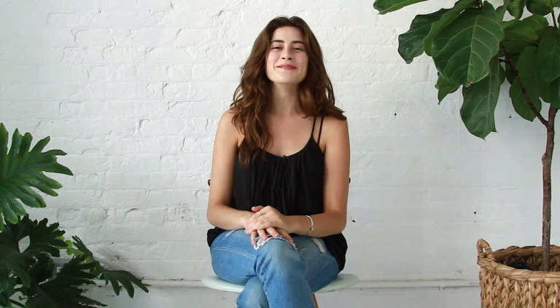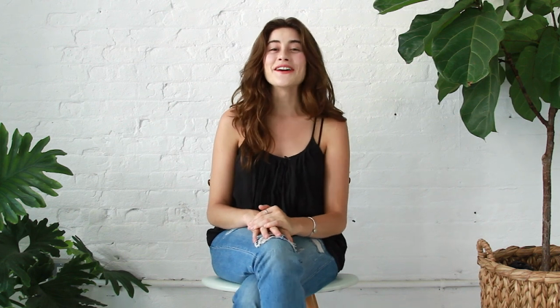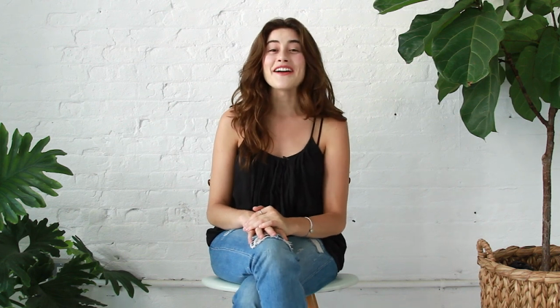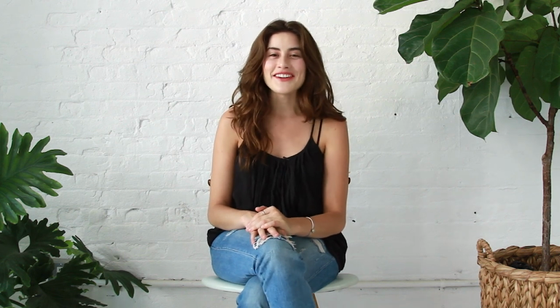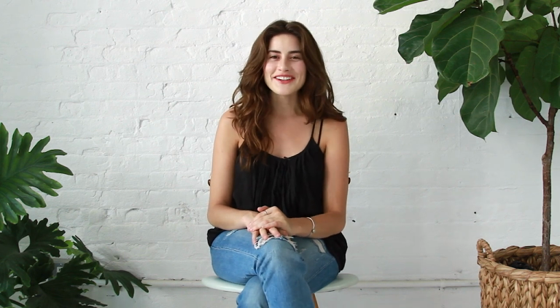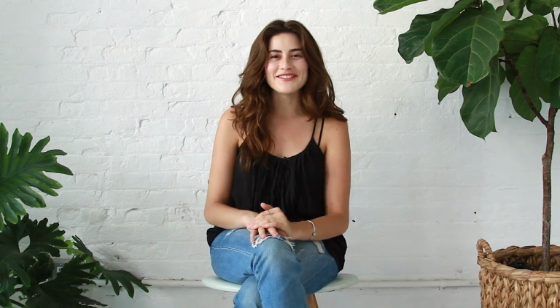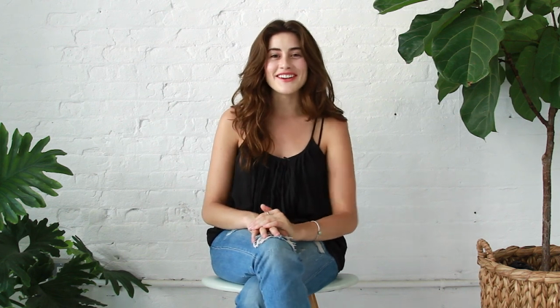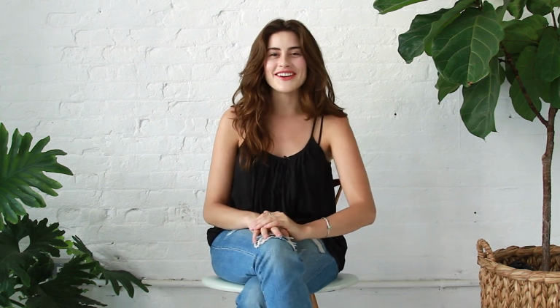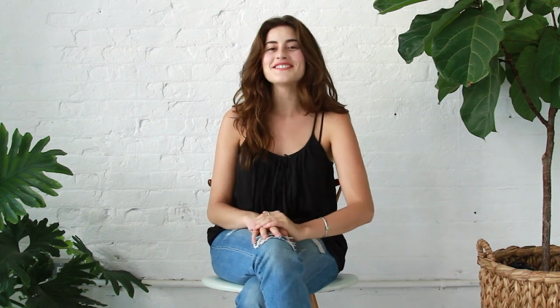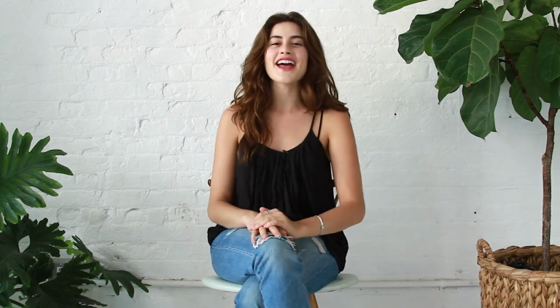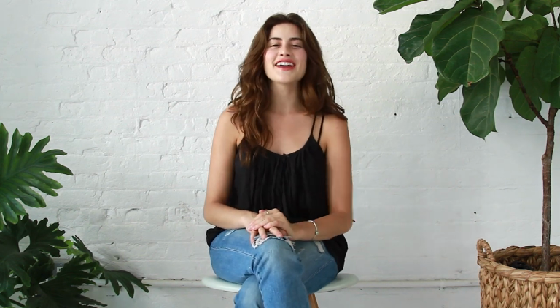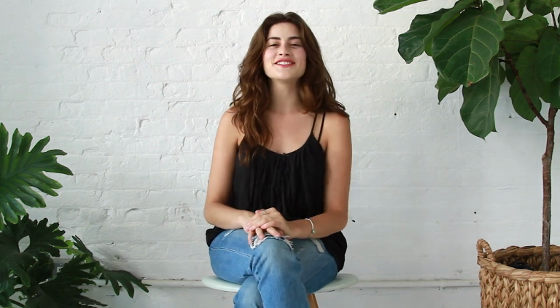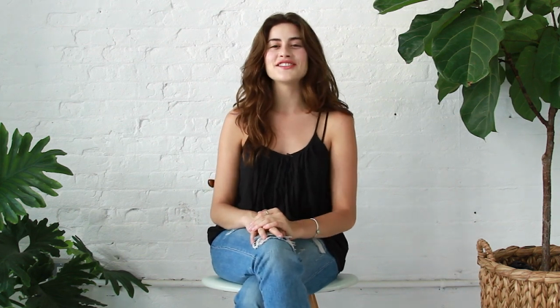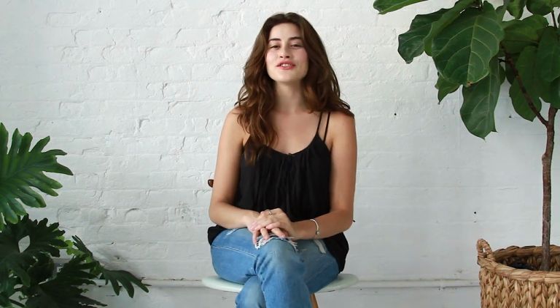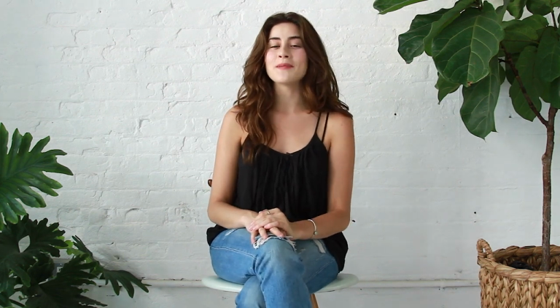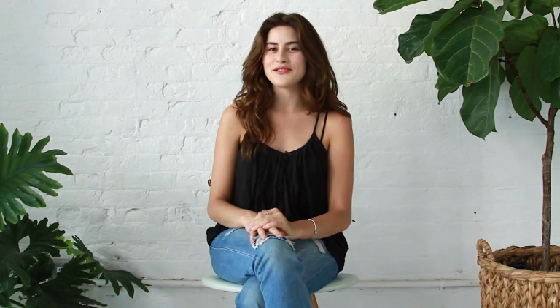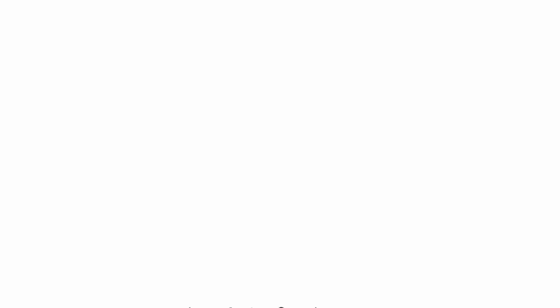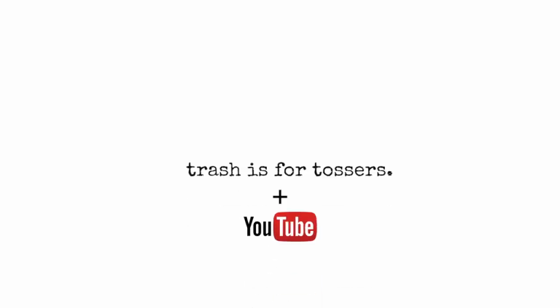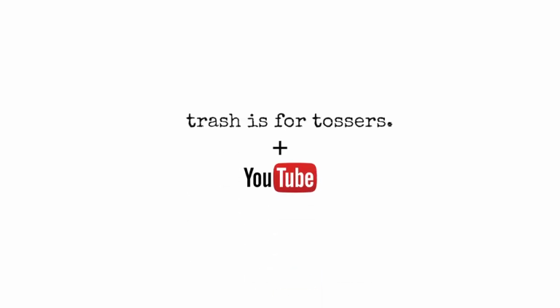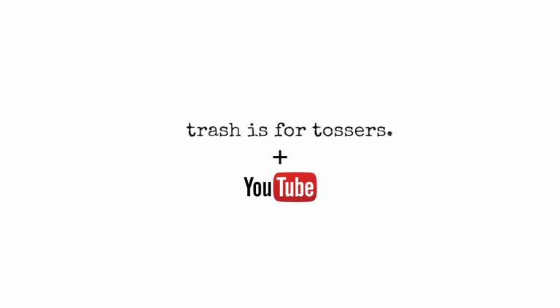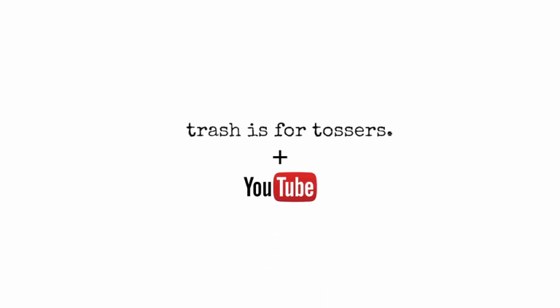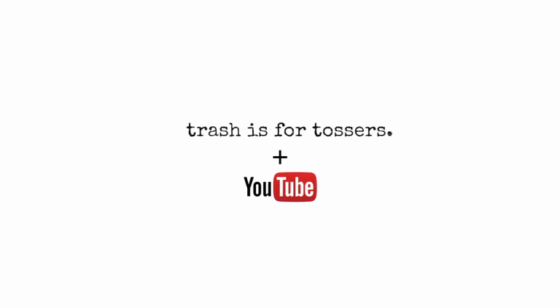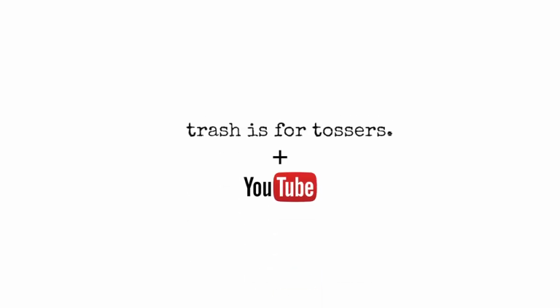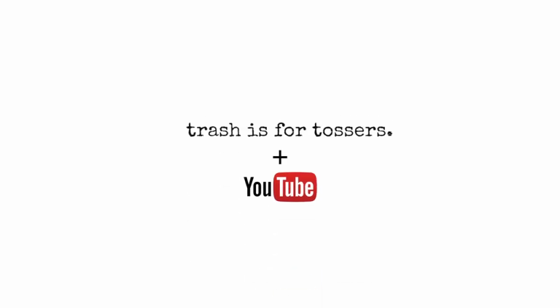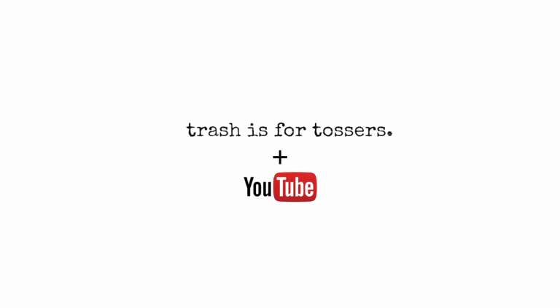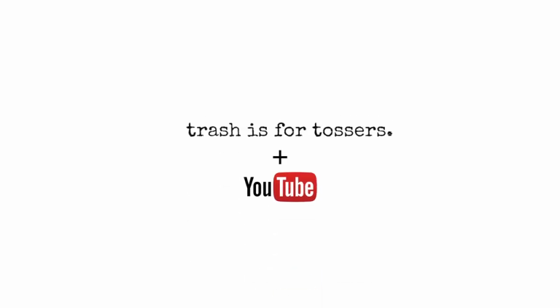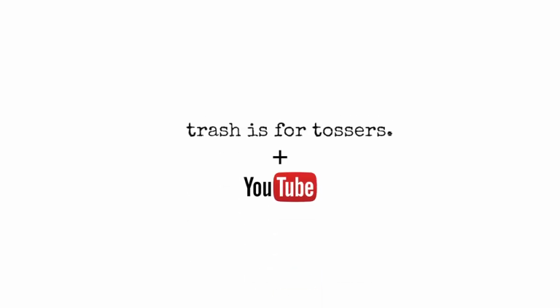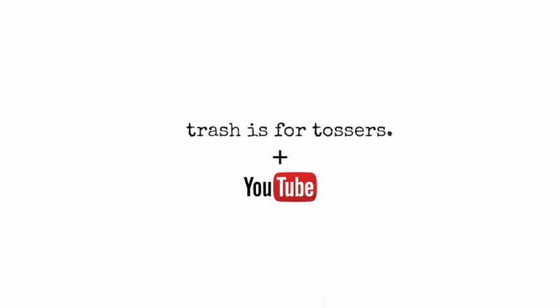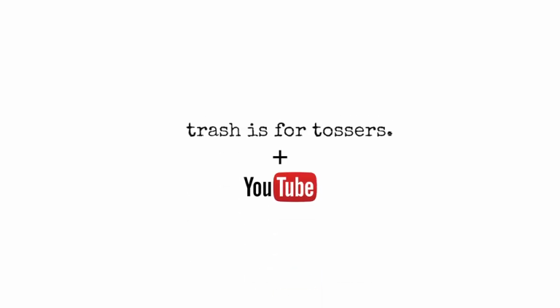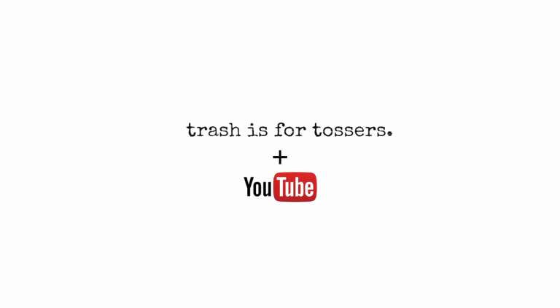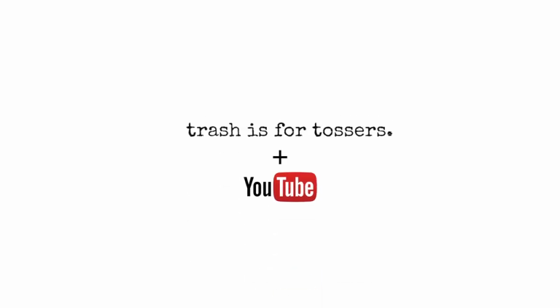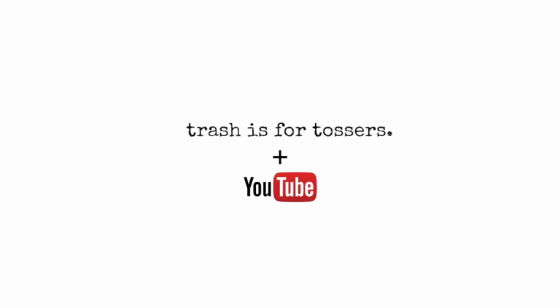For more FAQ videos, head to my YouTube channel or my blog, trashisfortossers.com.